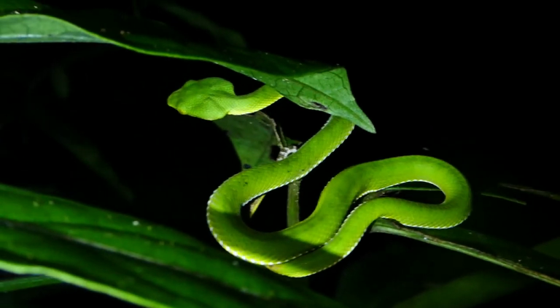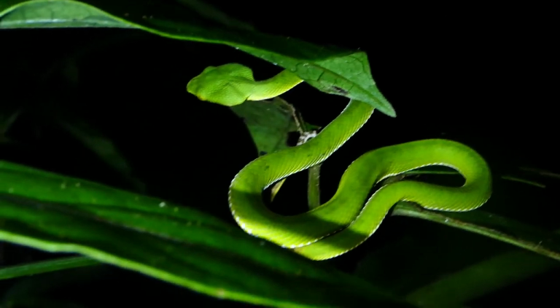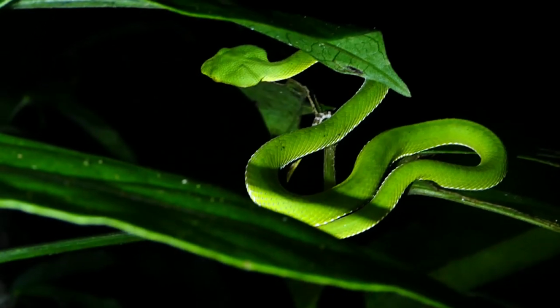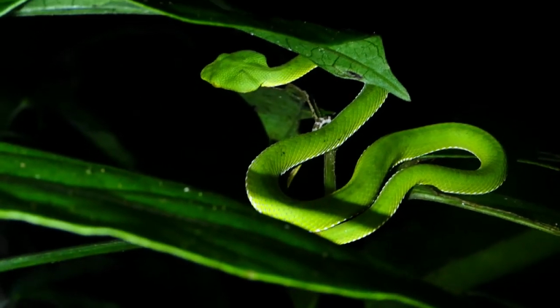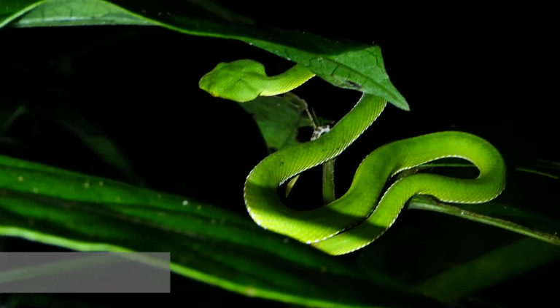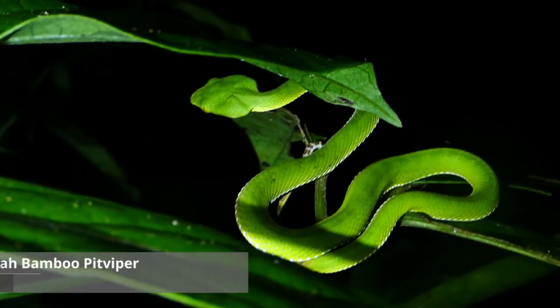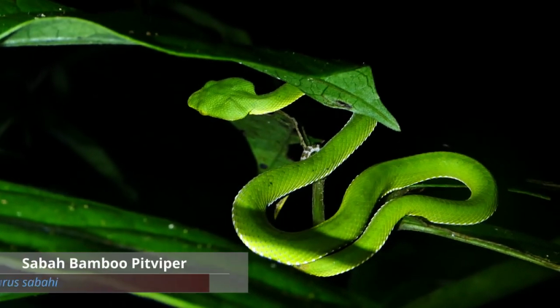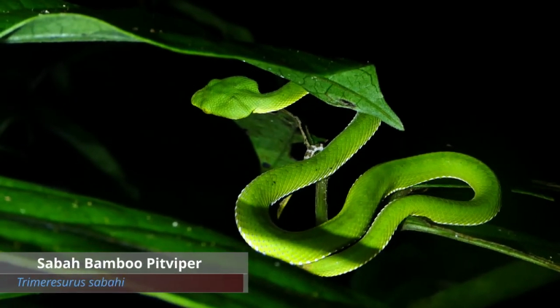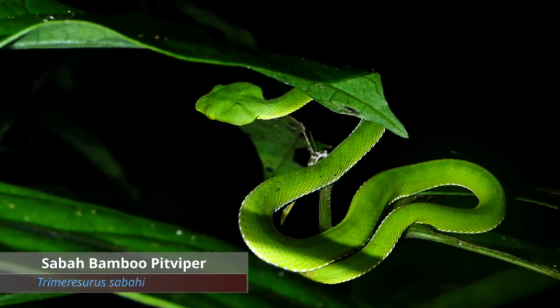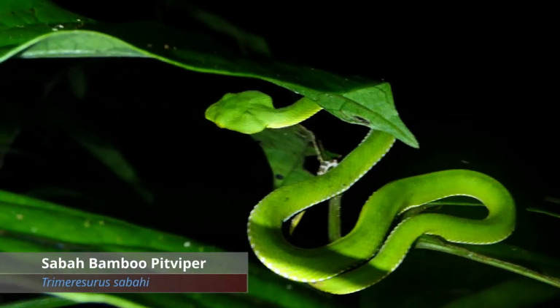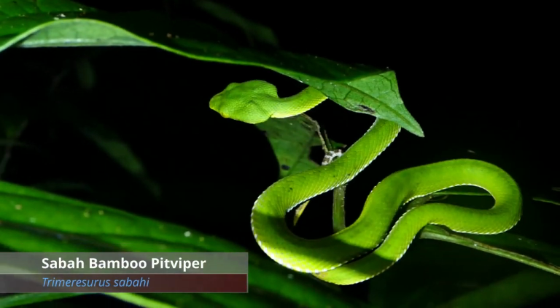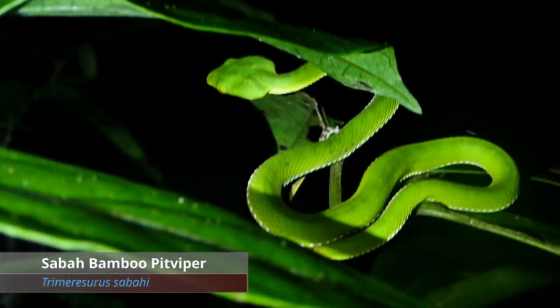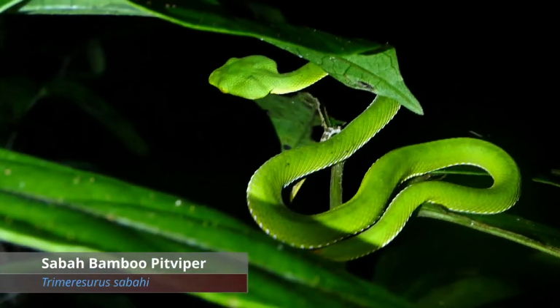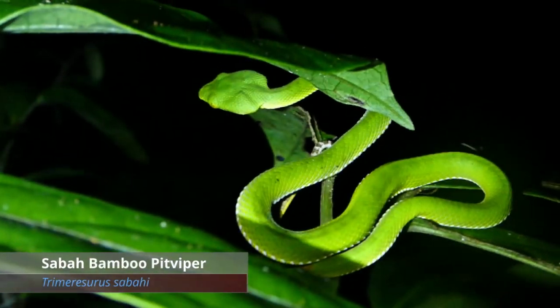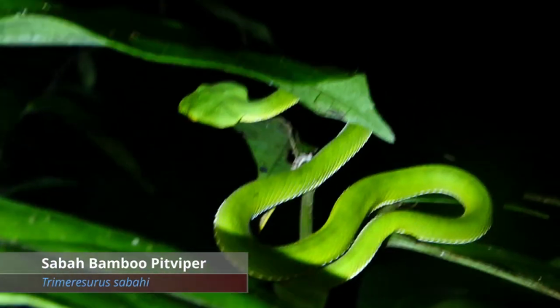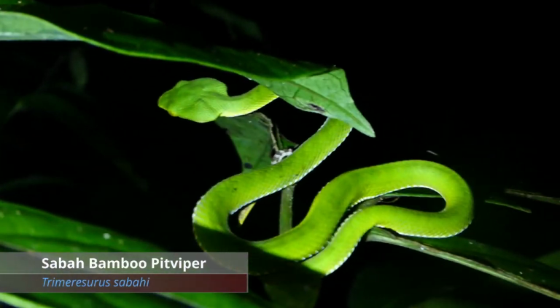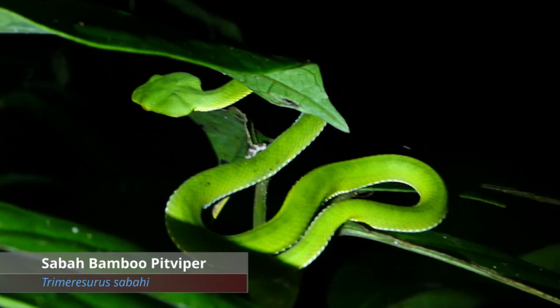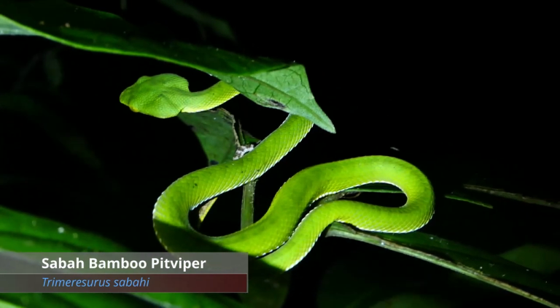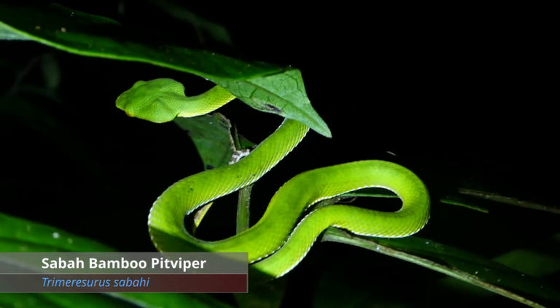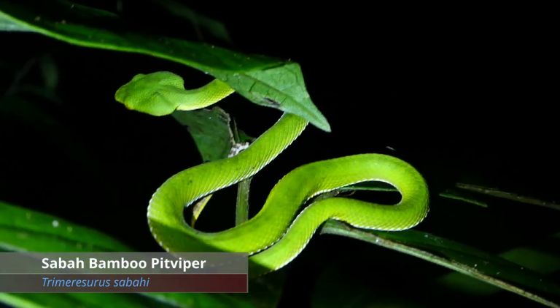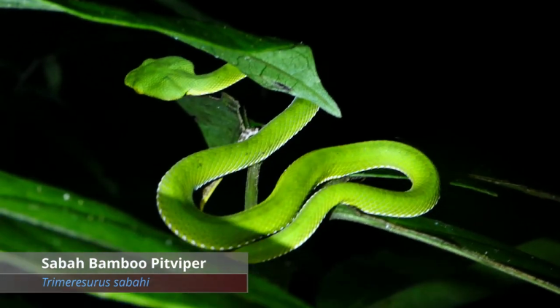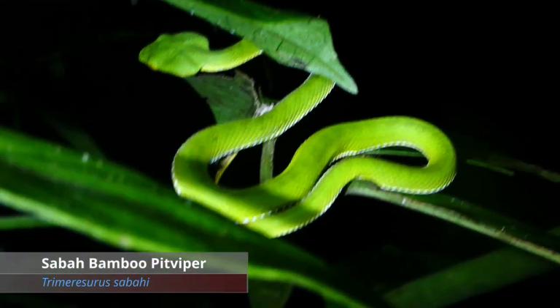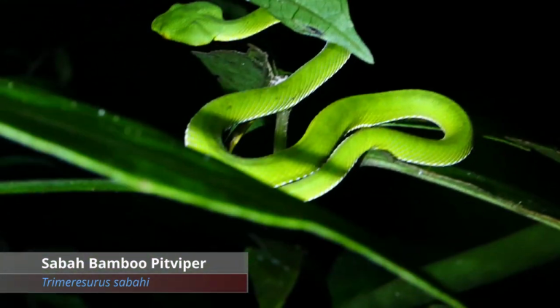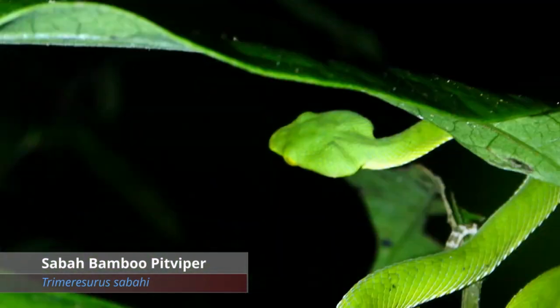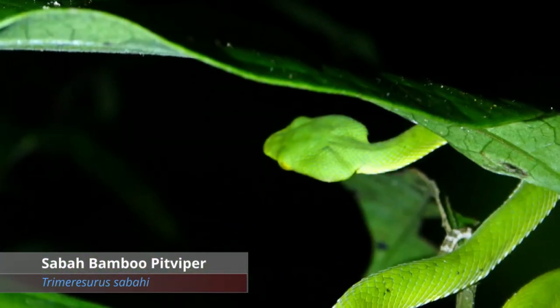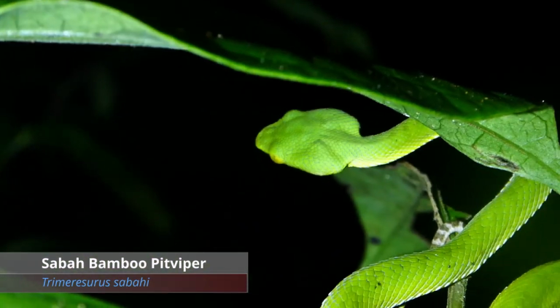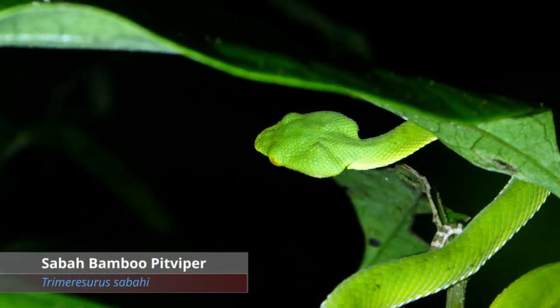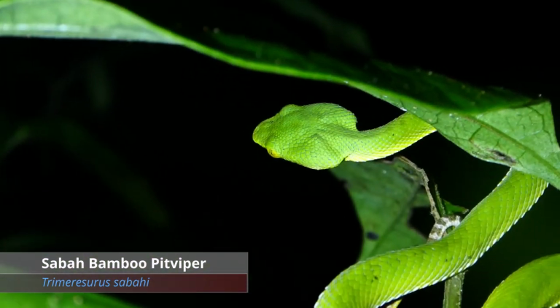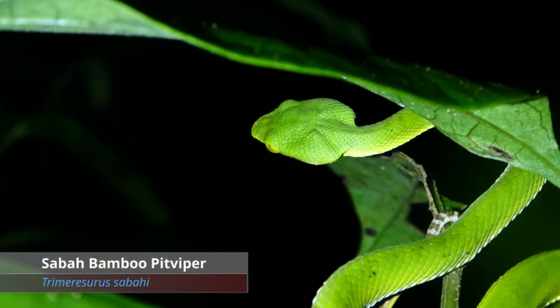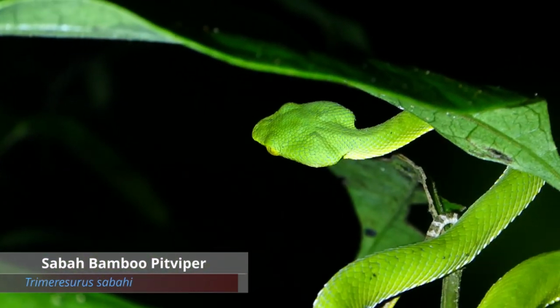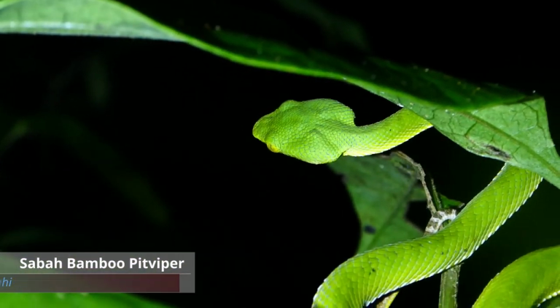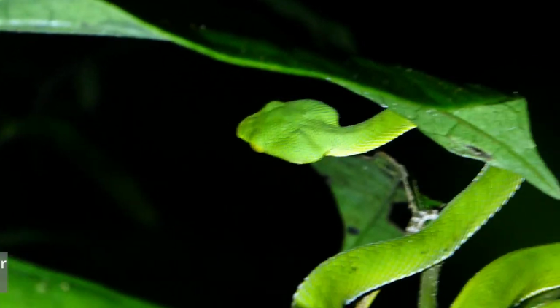And another green tree viper. Seems to be a lot of these about.